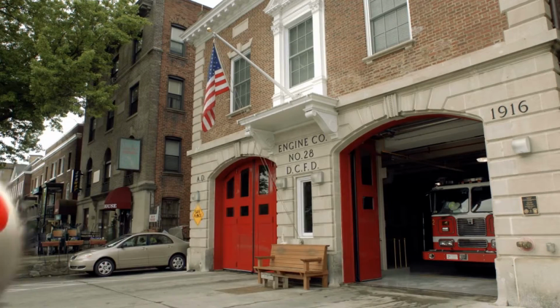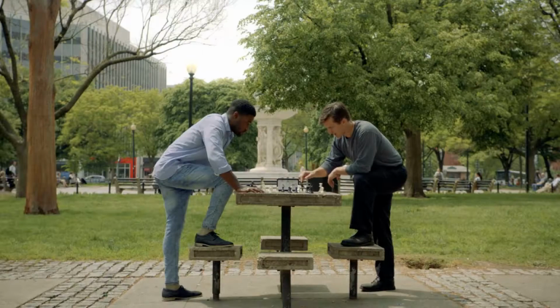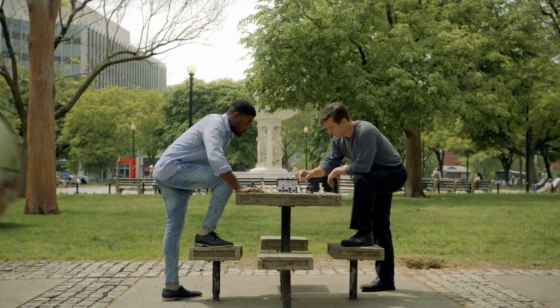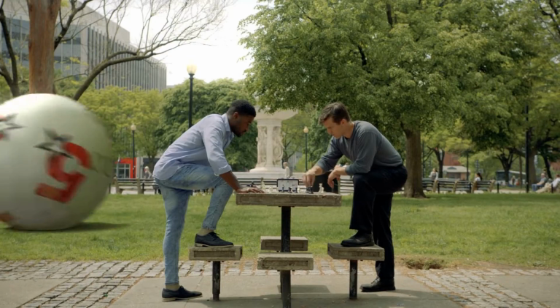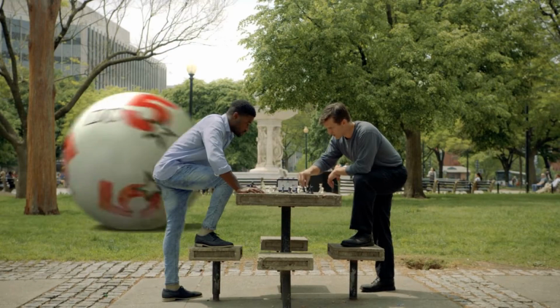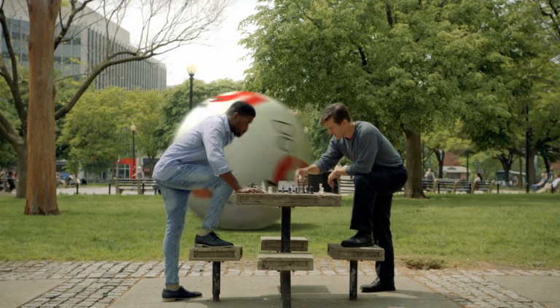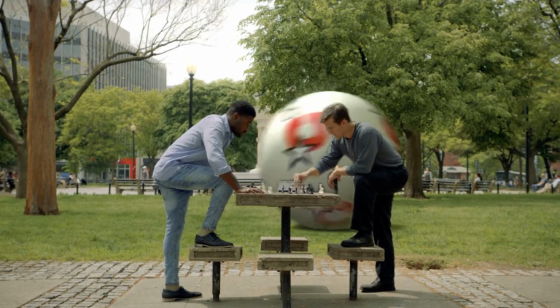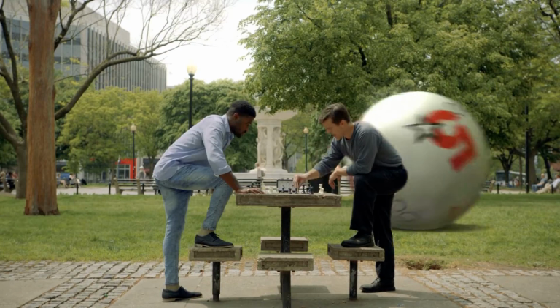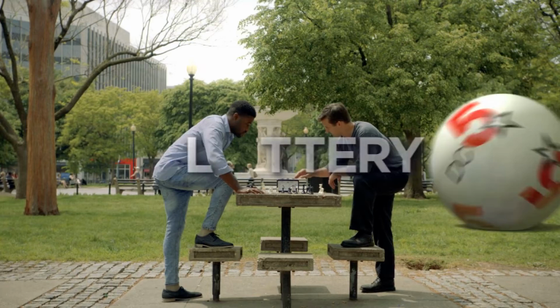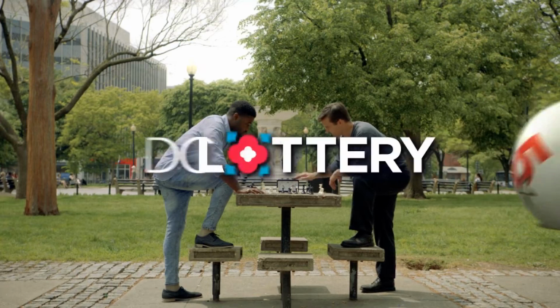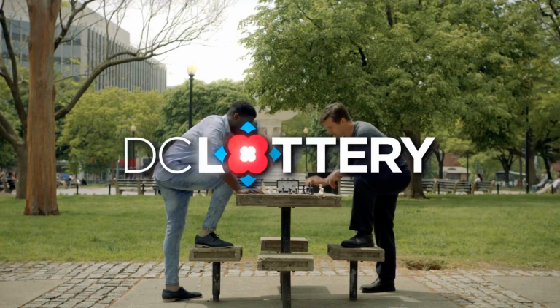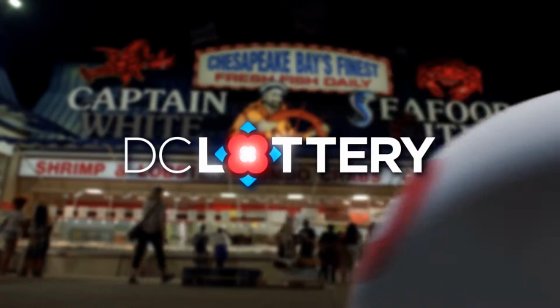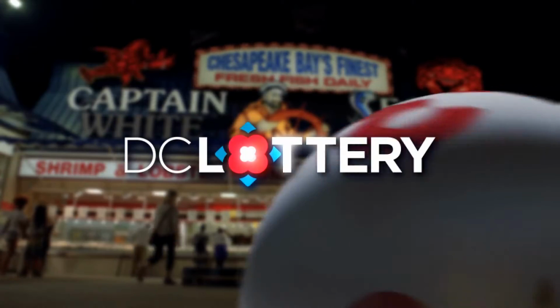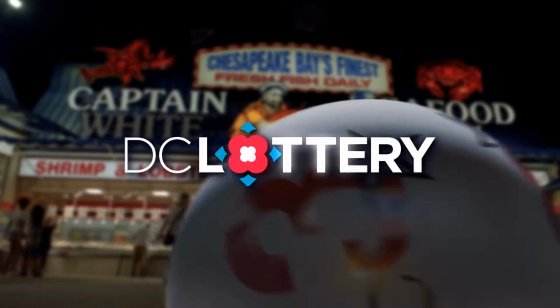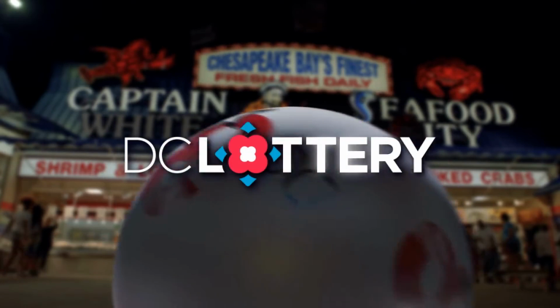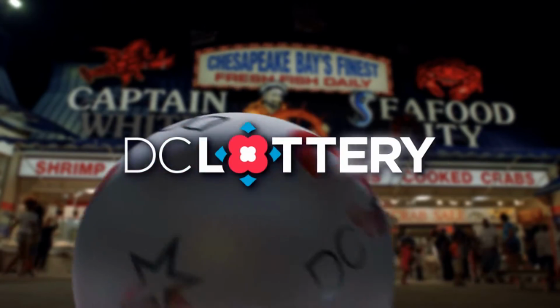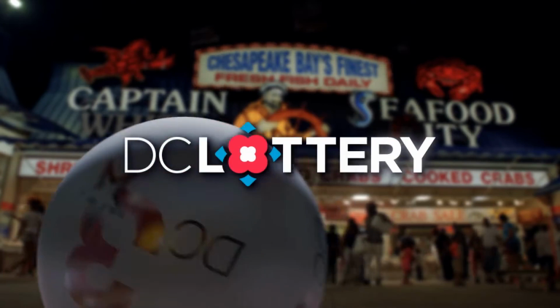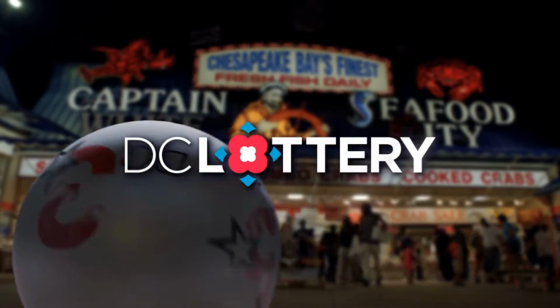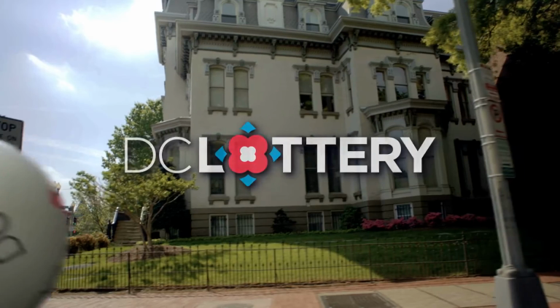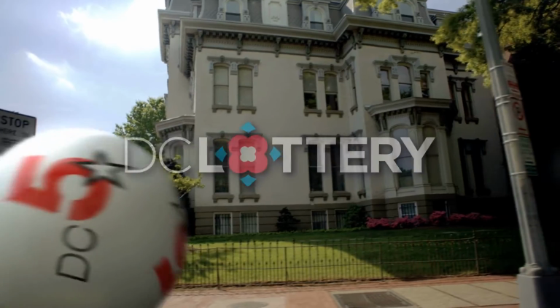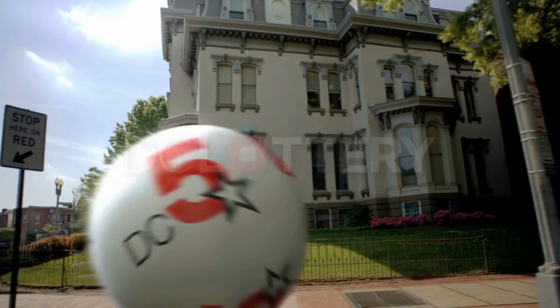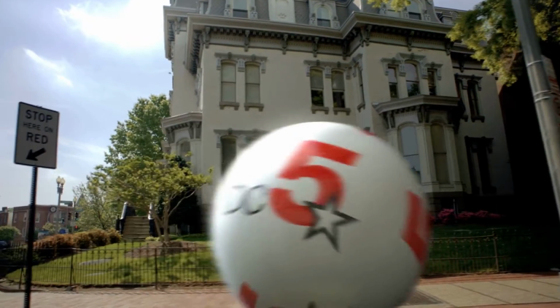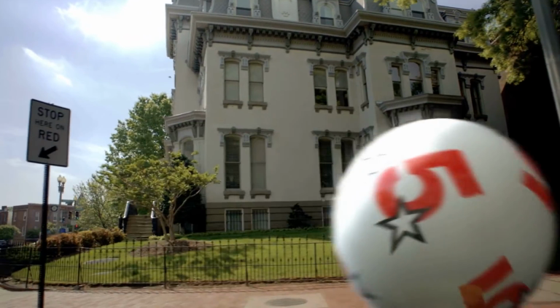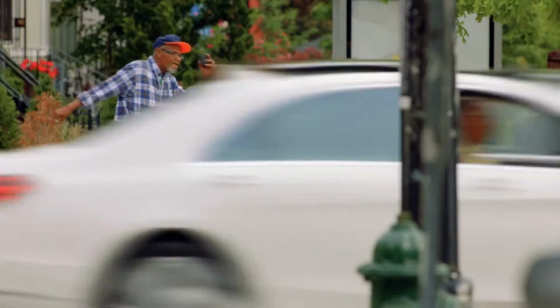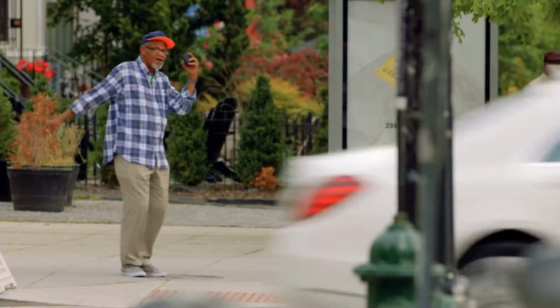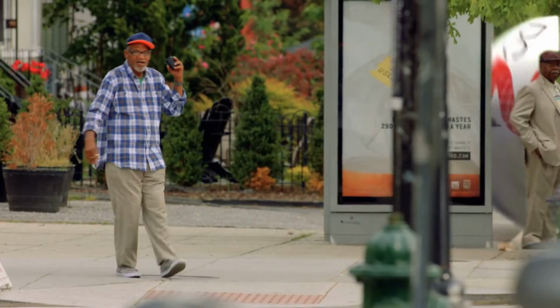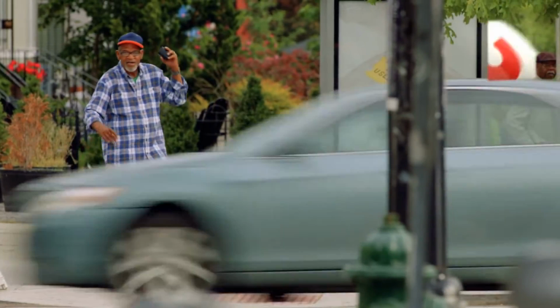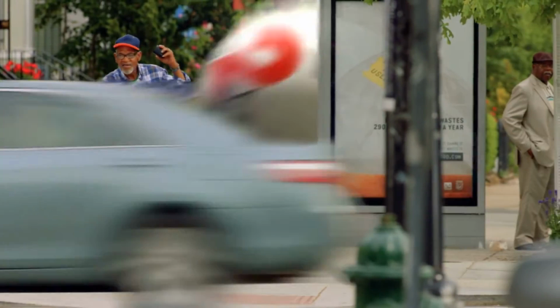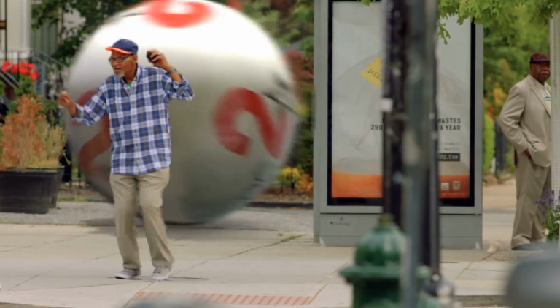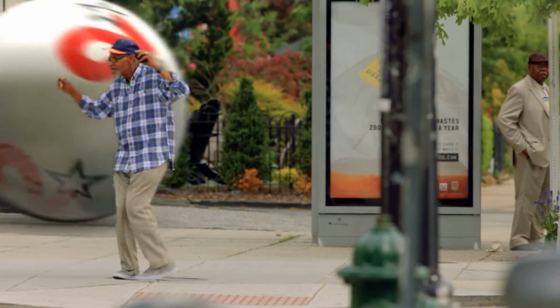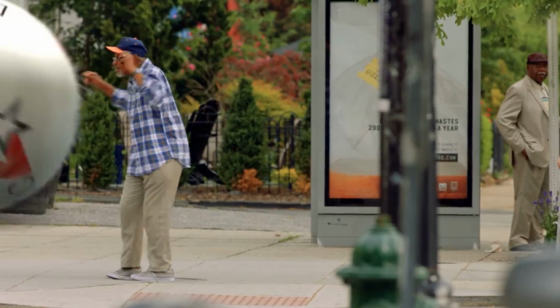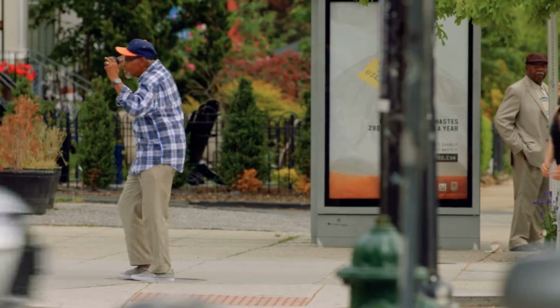Here are the winning numbers for the DC Lottery drawings for Tuesday, September 10th, 2019.